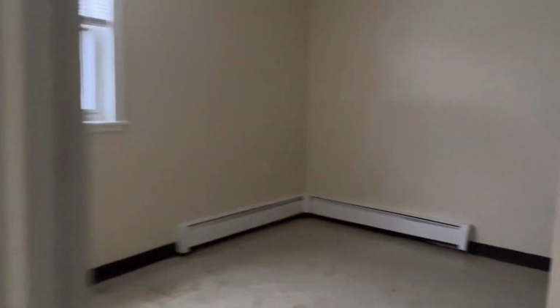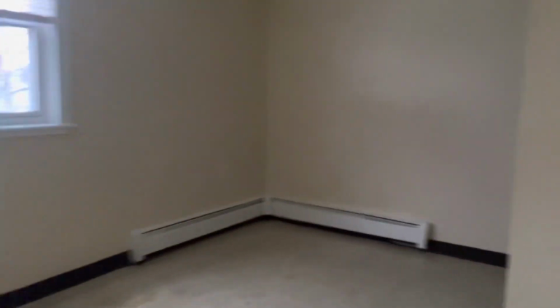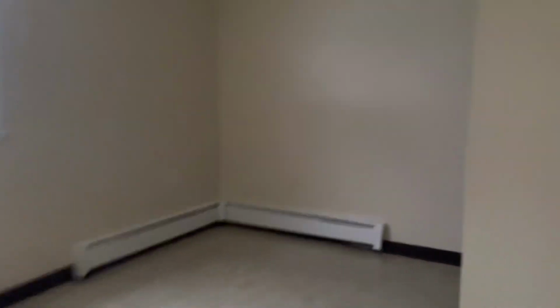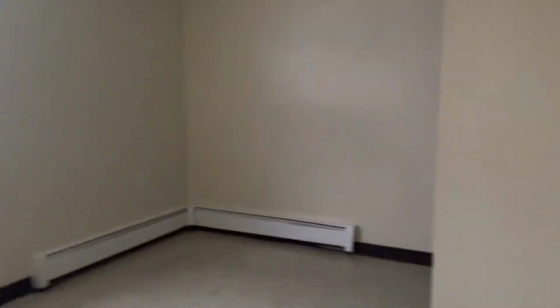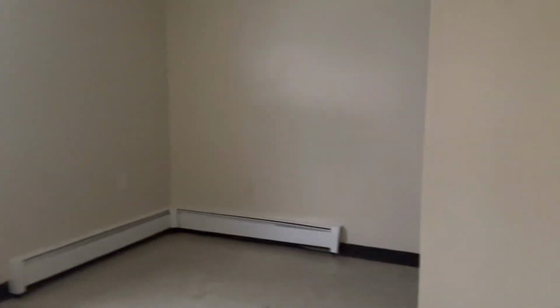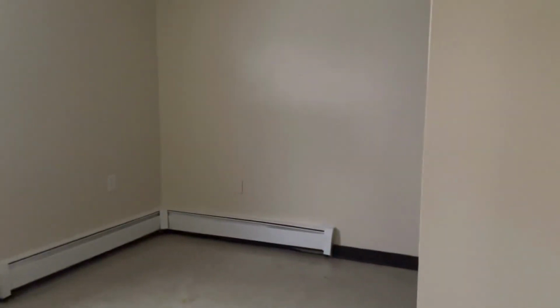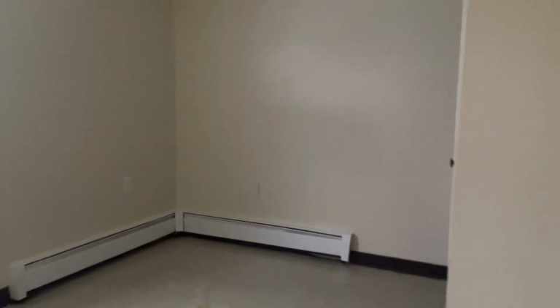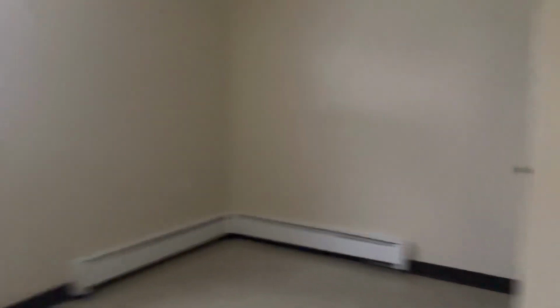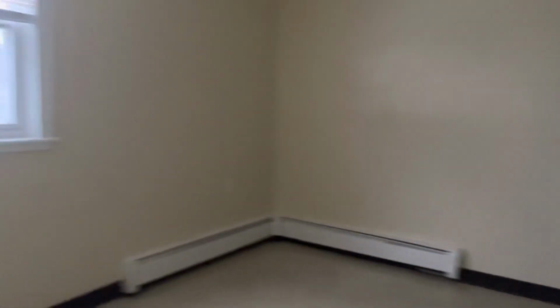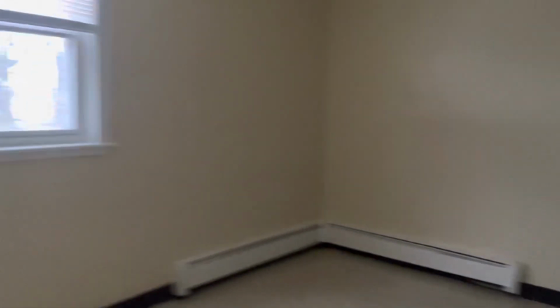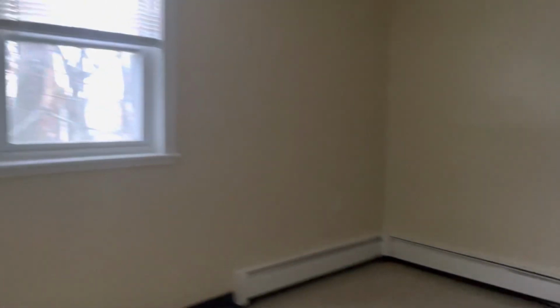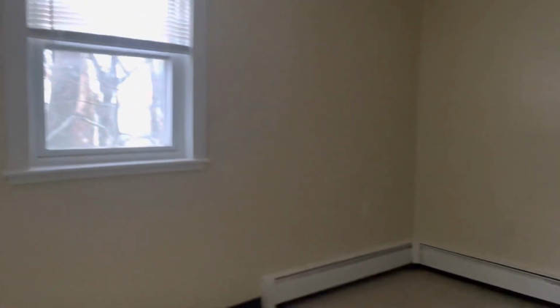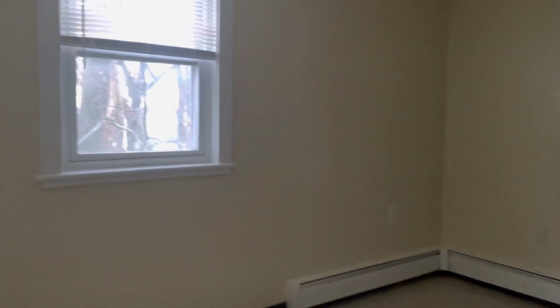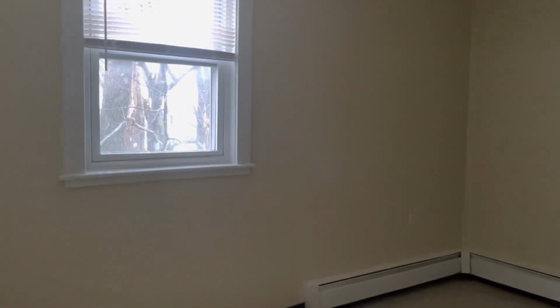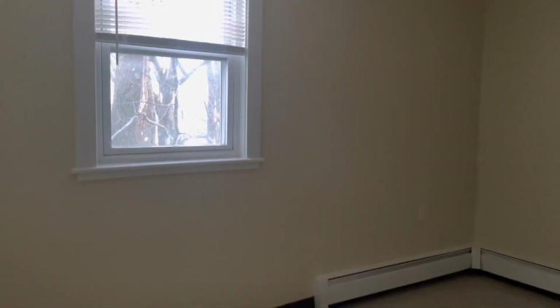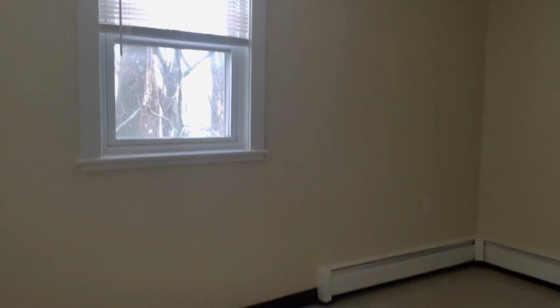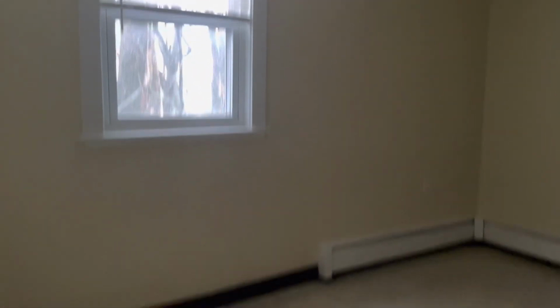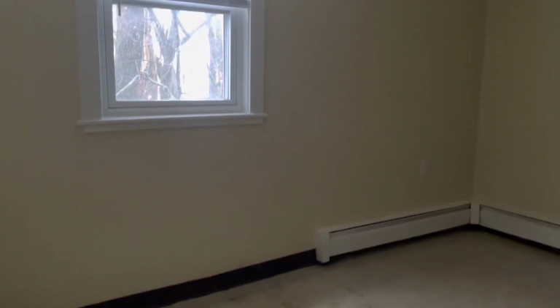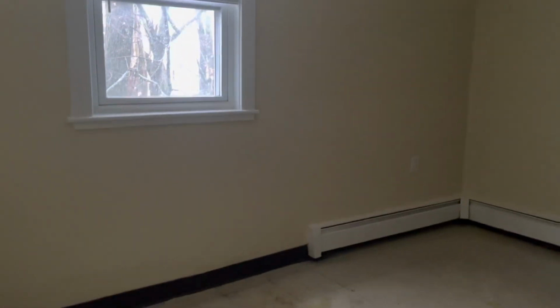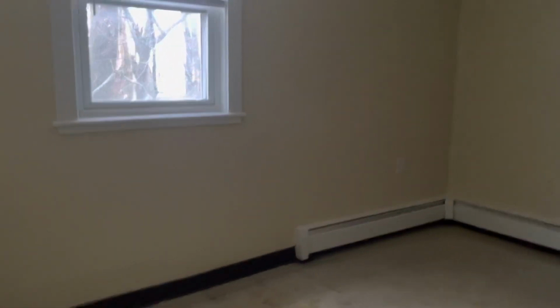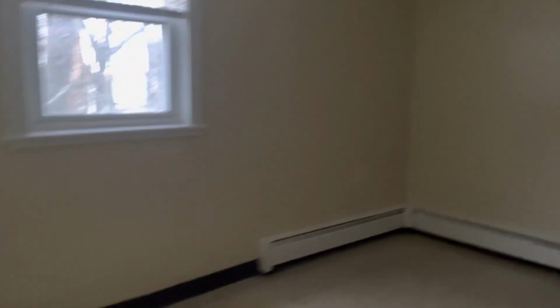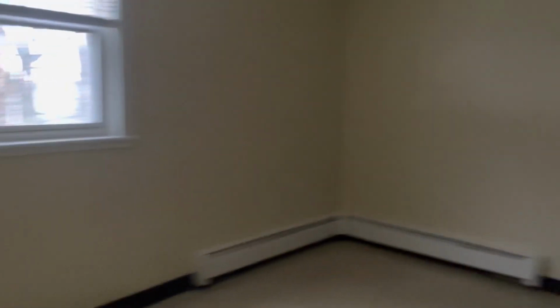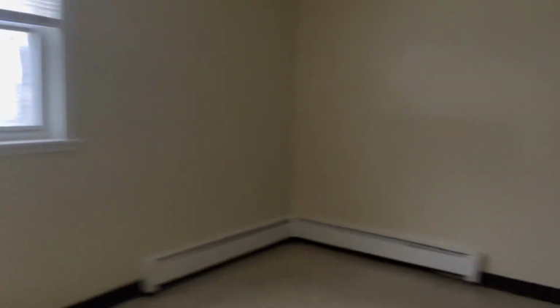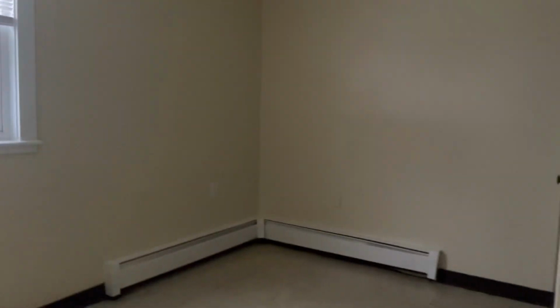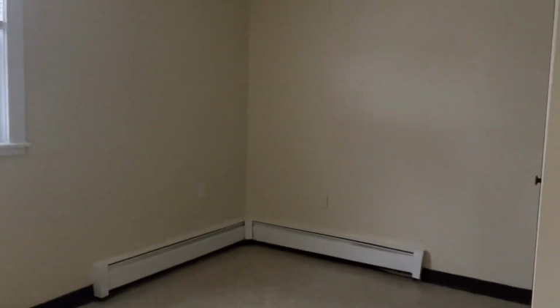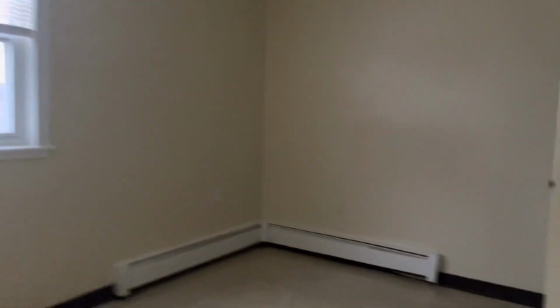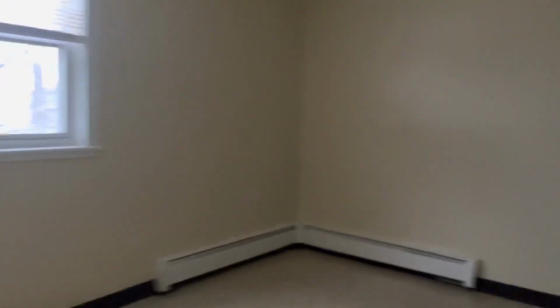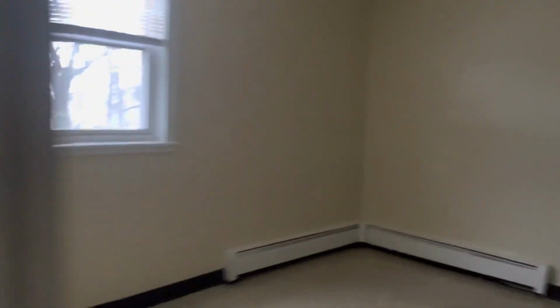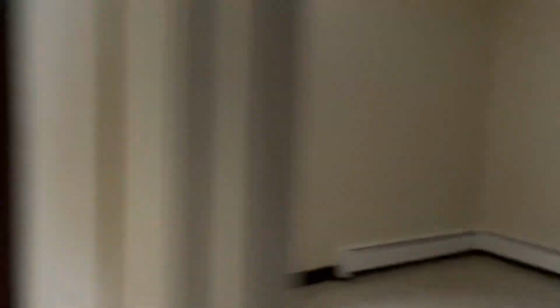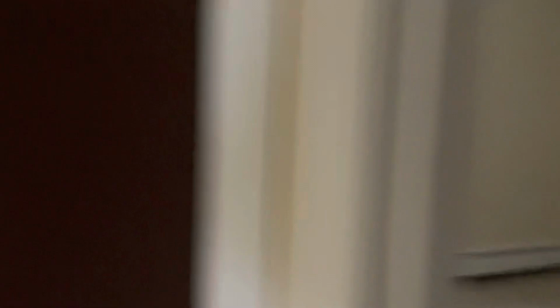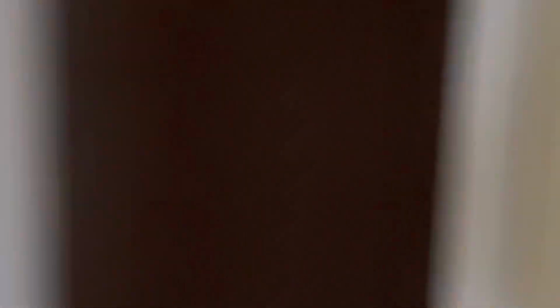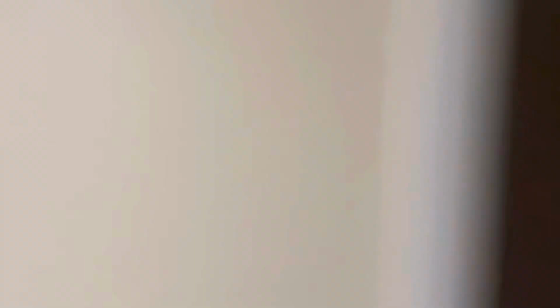Bedroom number 2. Could fit a queen set.